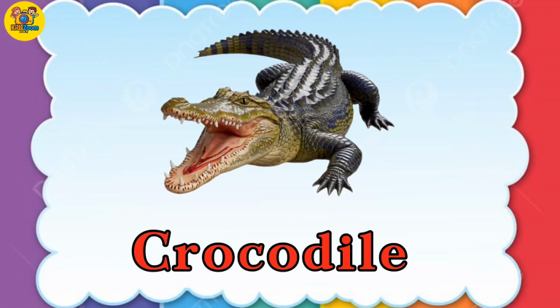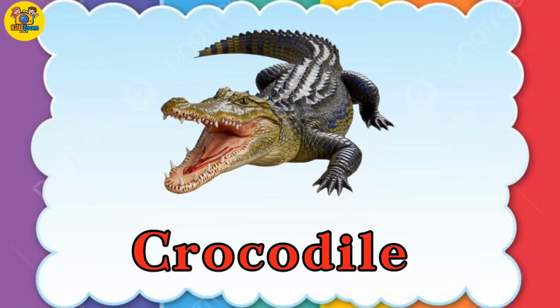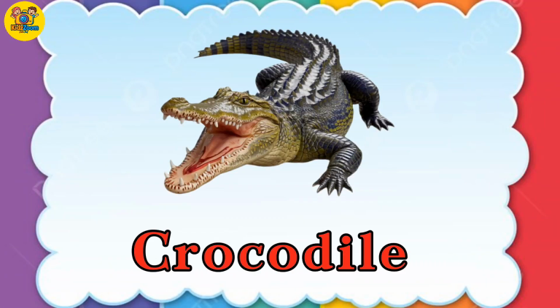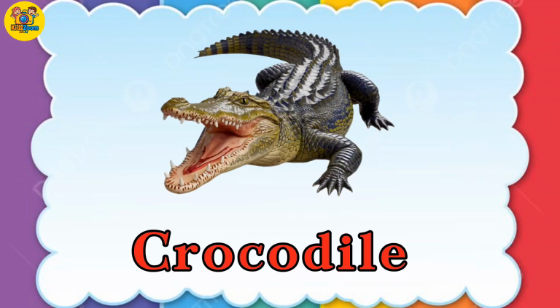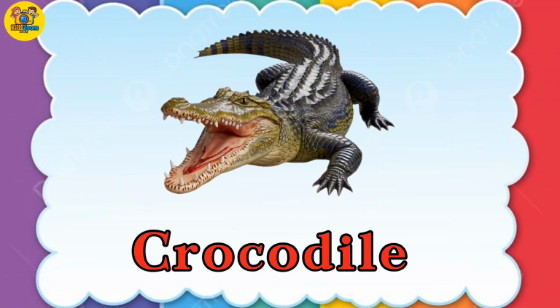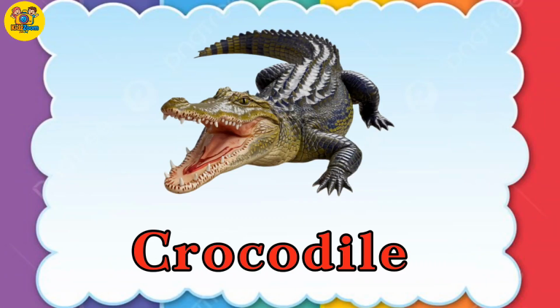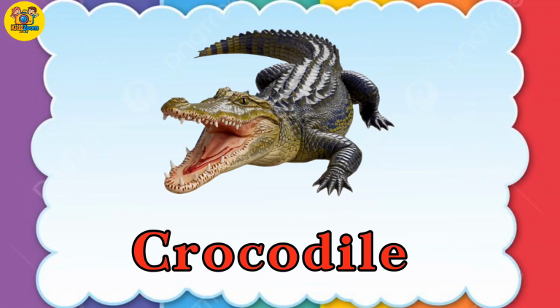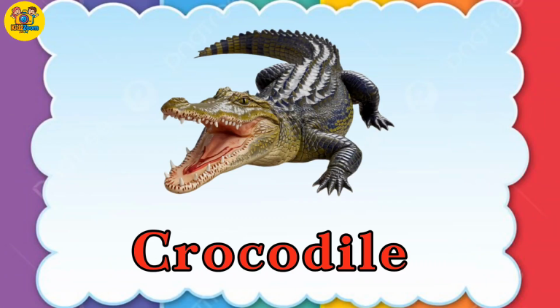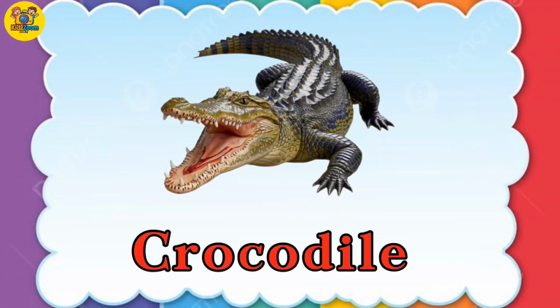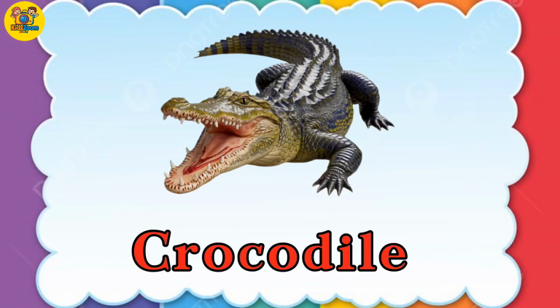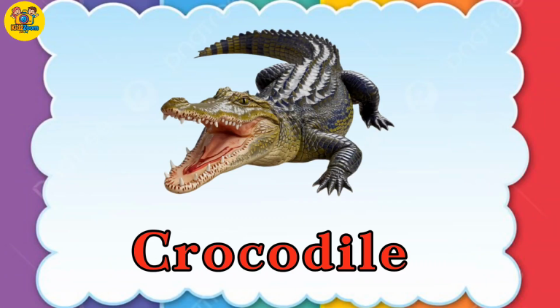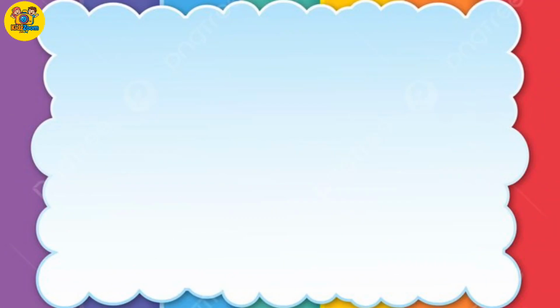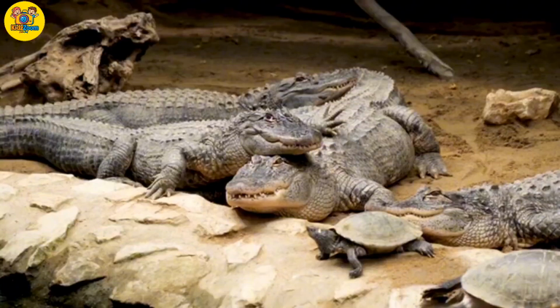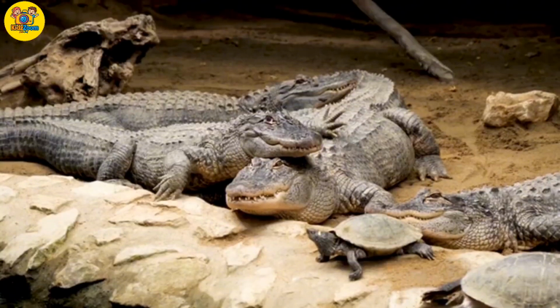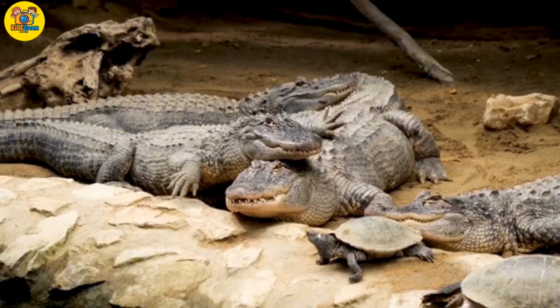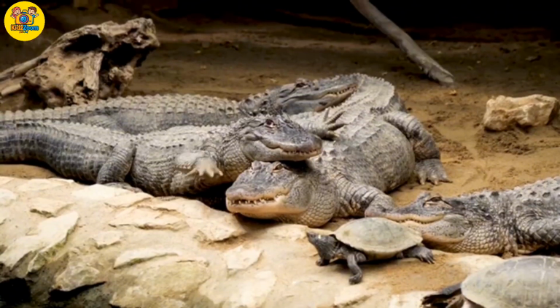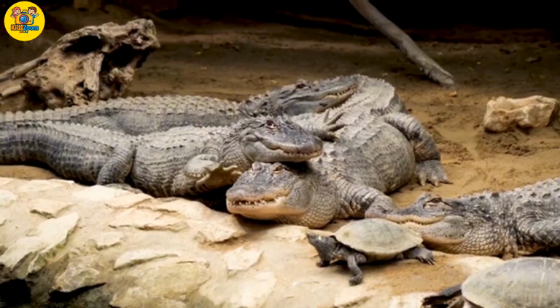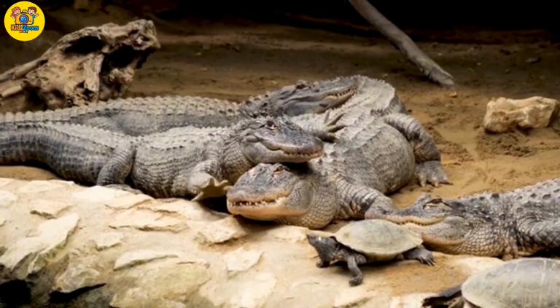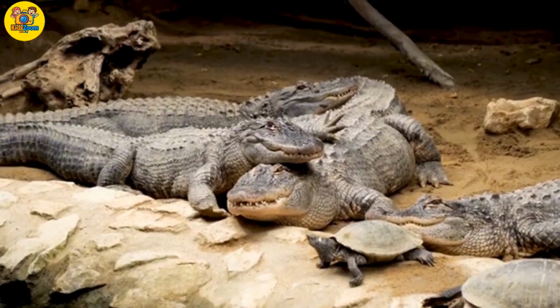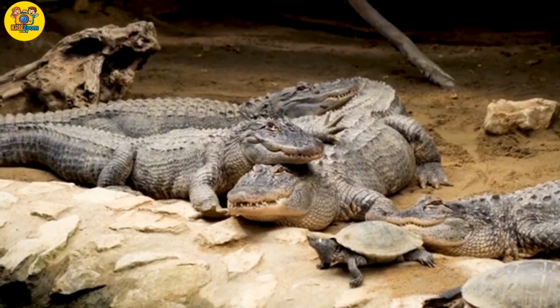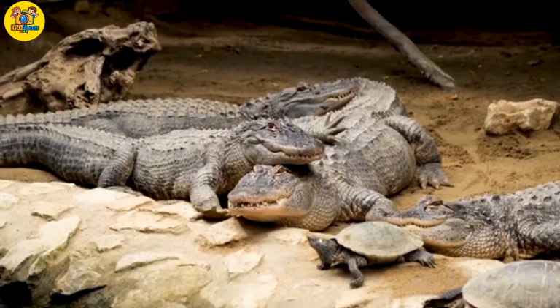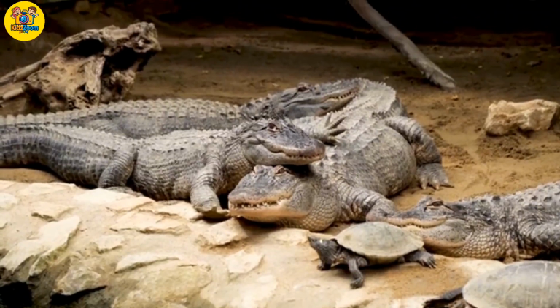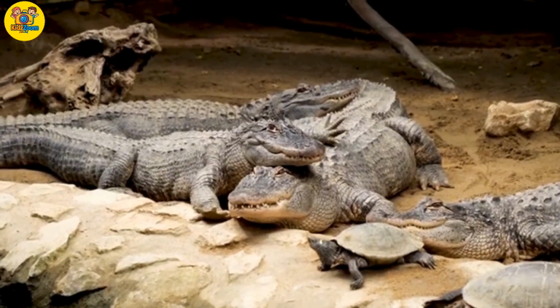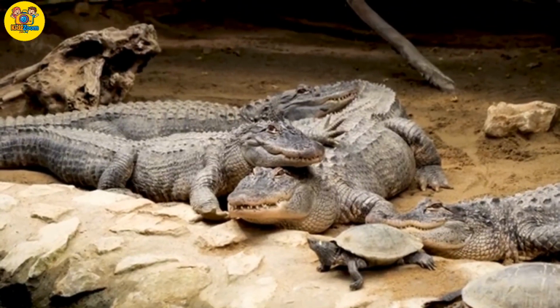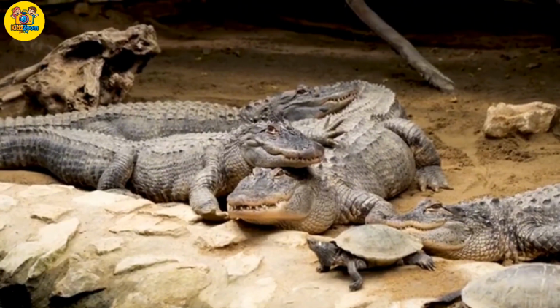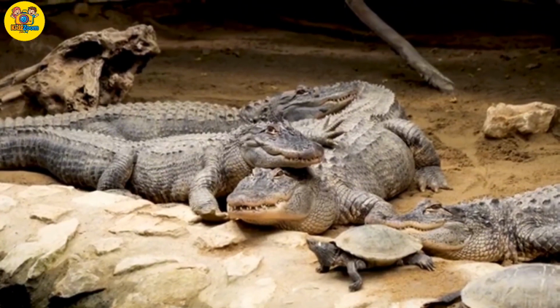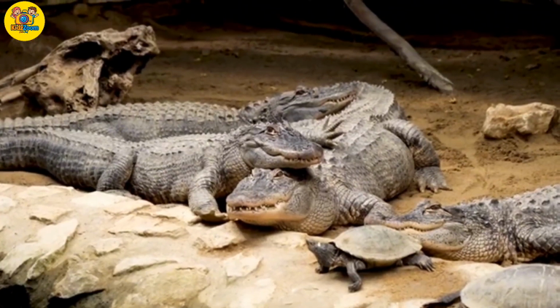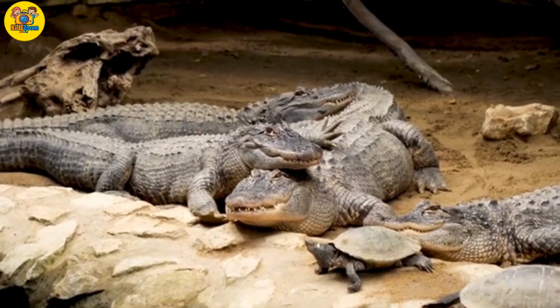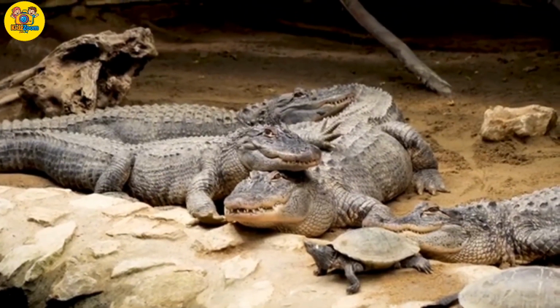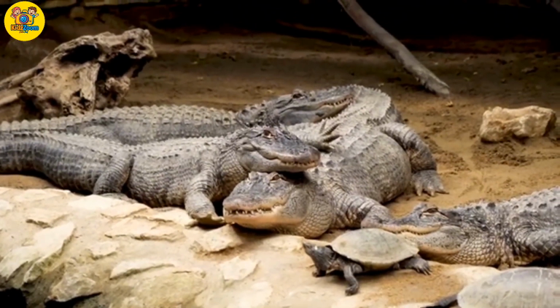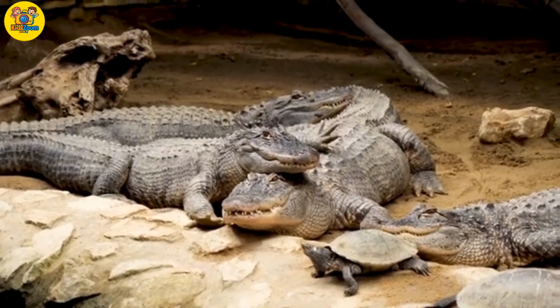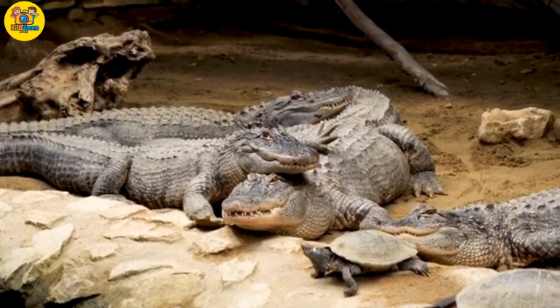Crocodile. Crocodiles are reptiles with tough skin and powerful jaws.